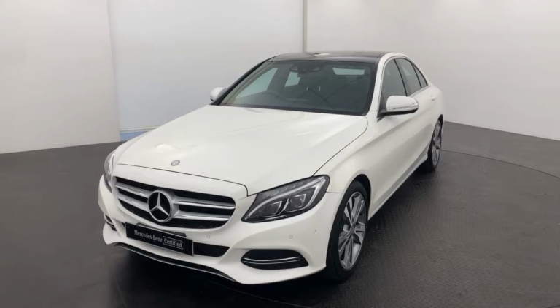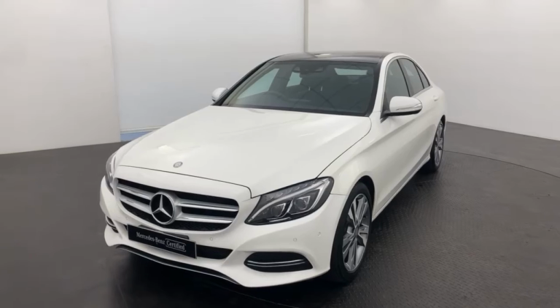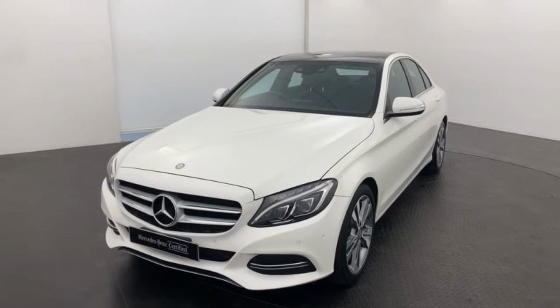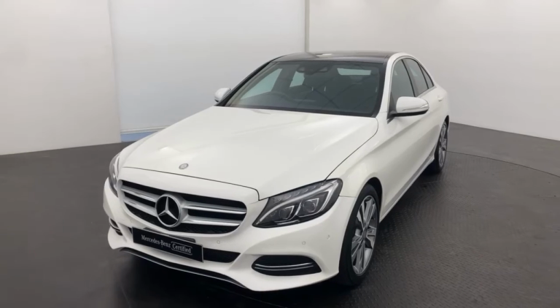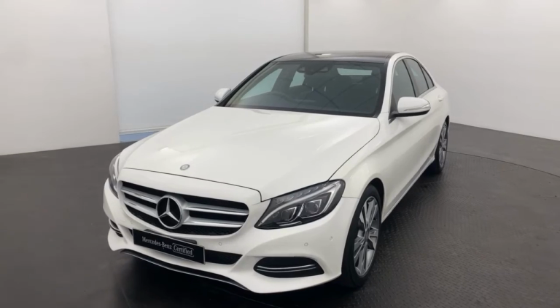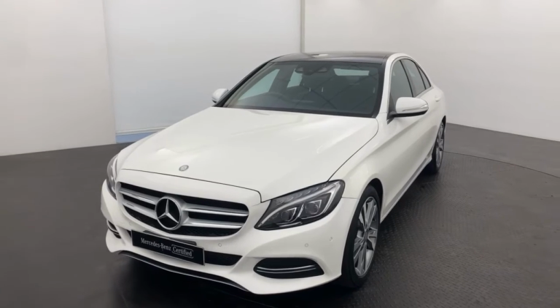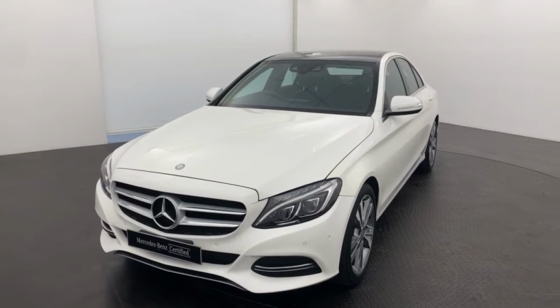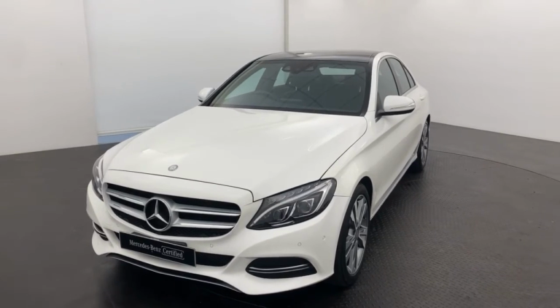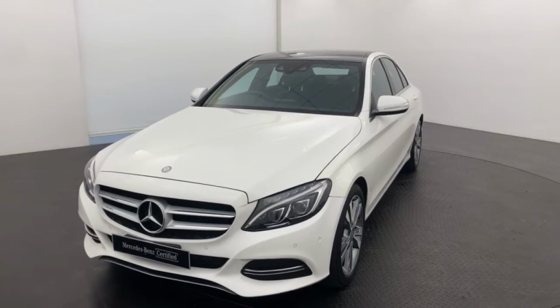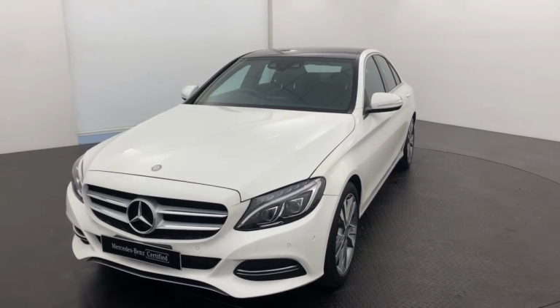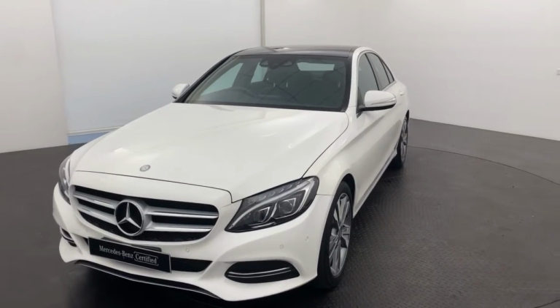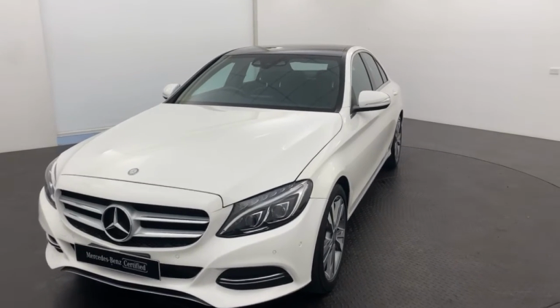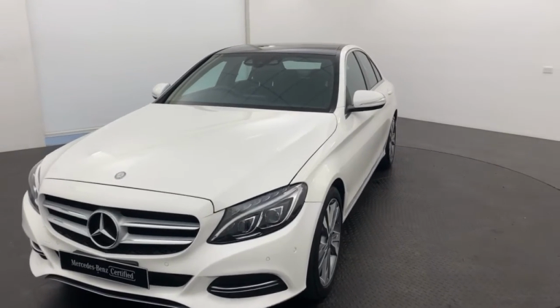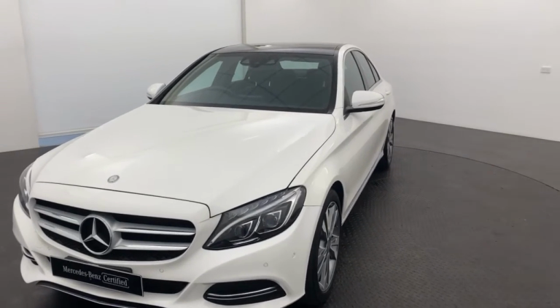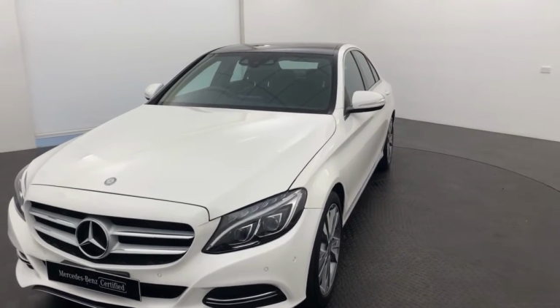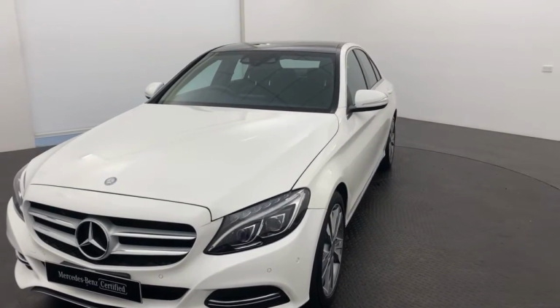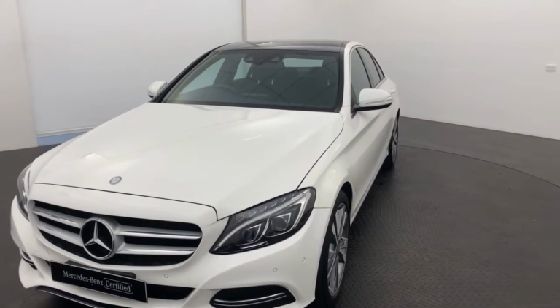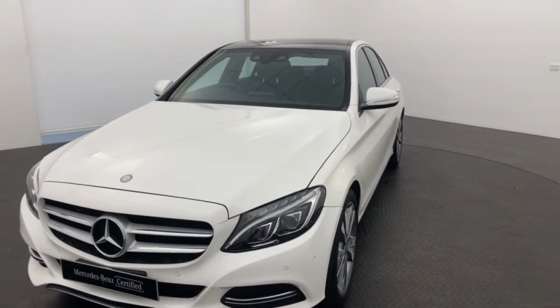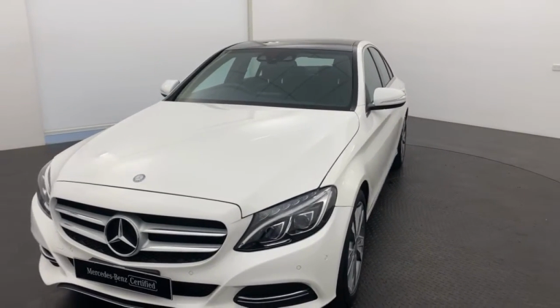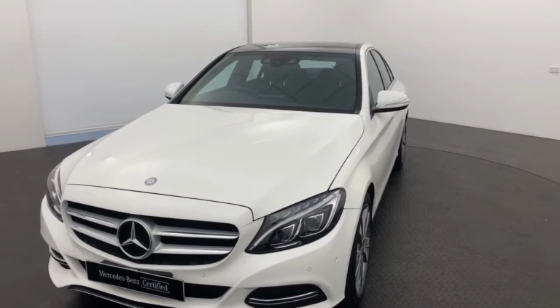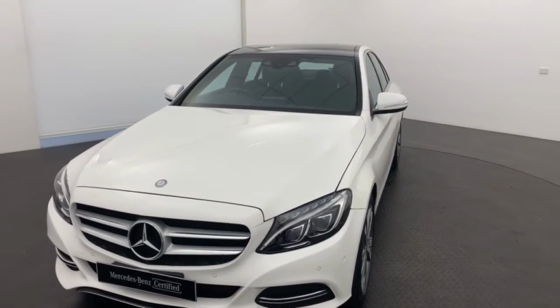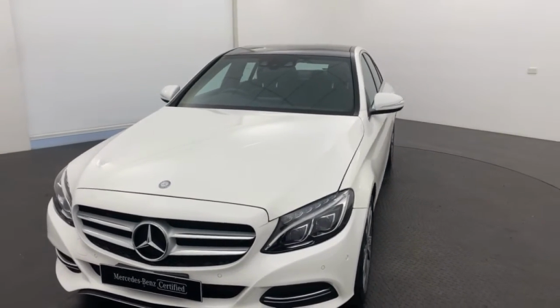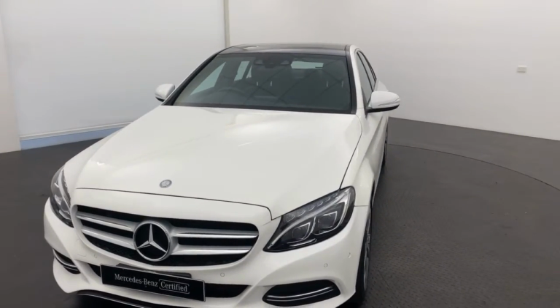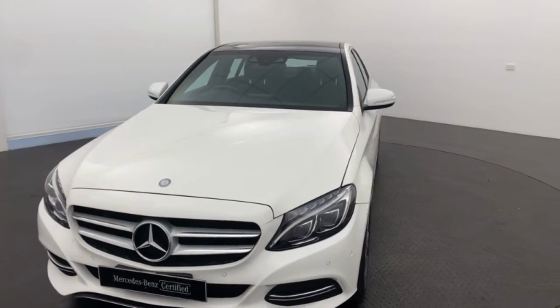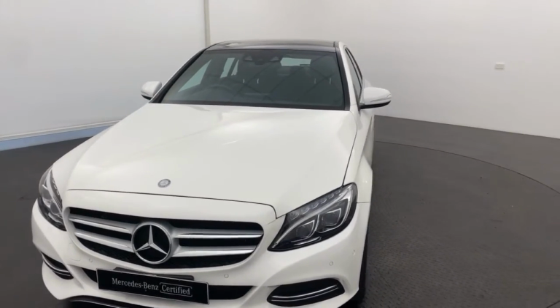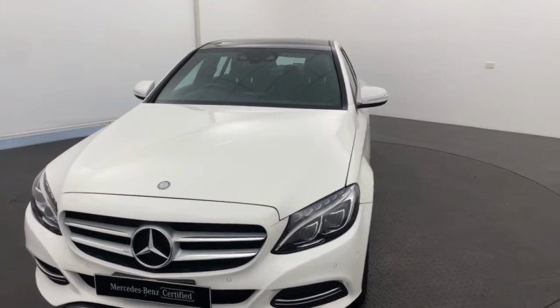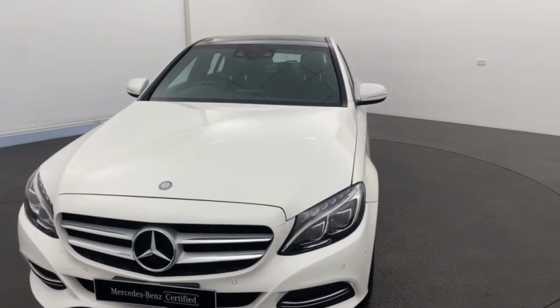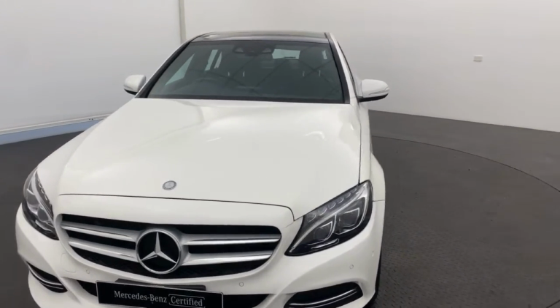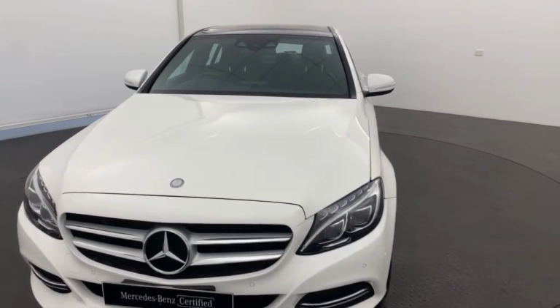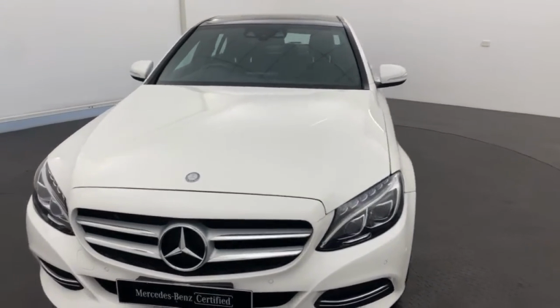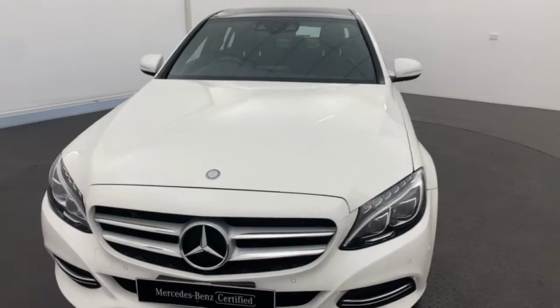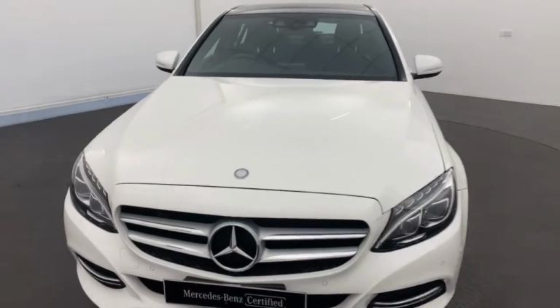Hey guys, Alex here. Today I have our 2015 Mercedes-Benz C200.